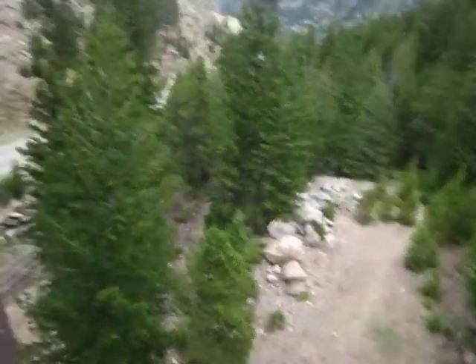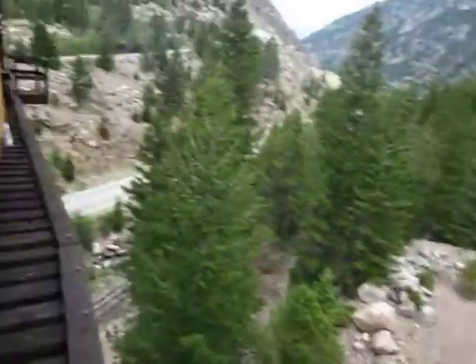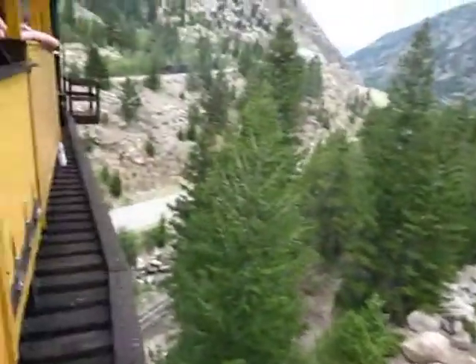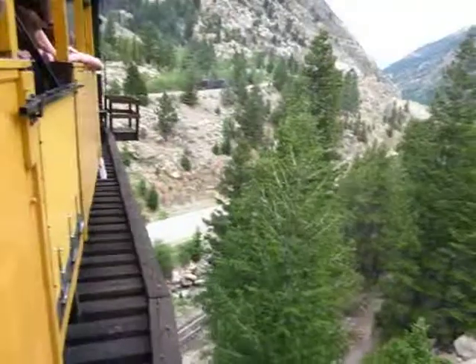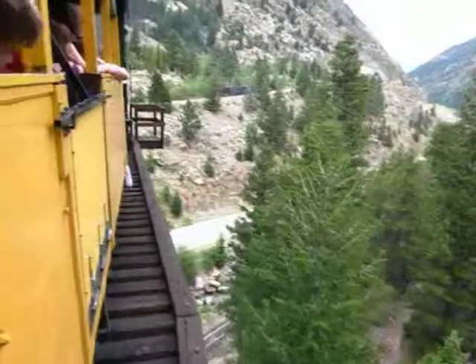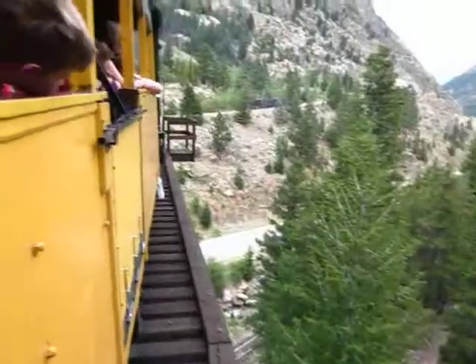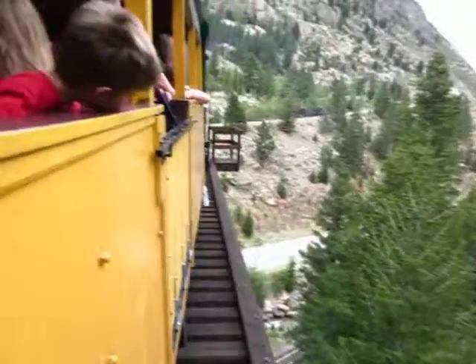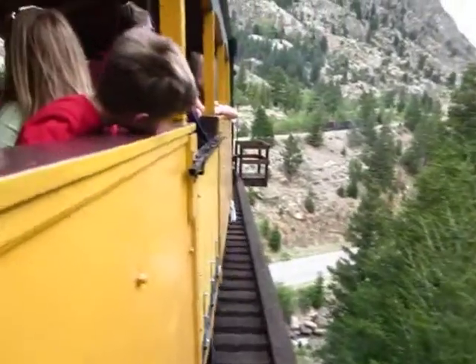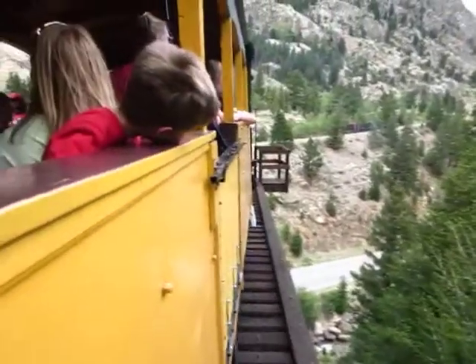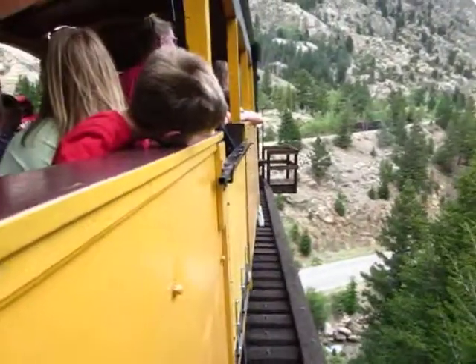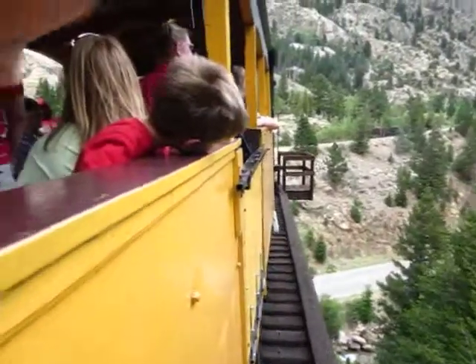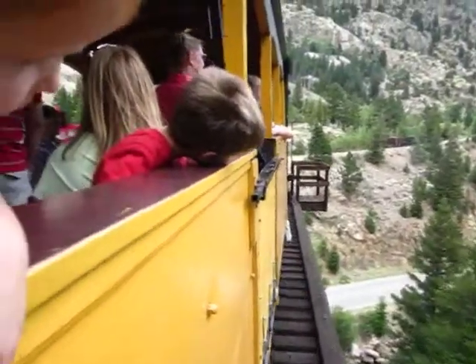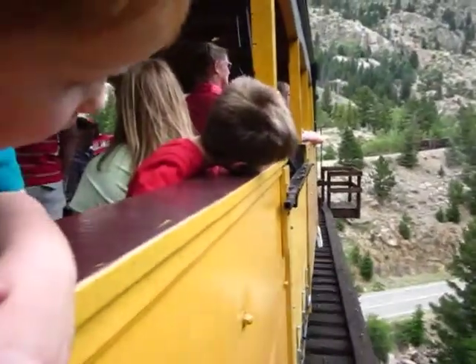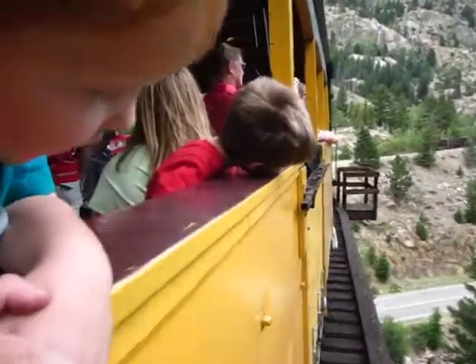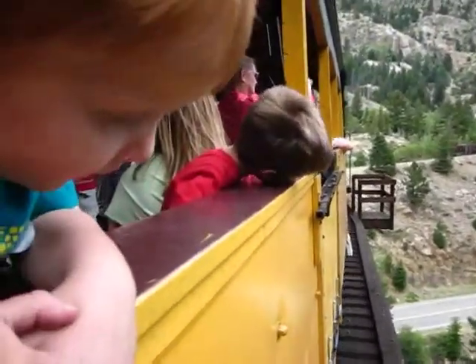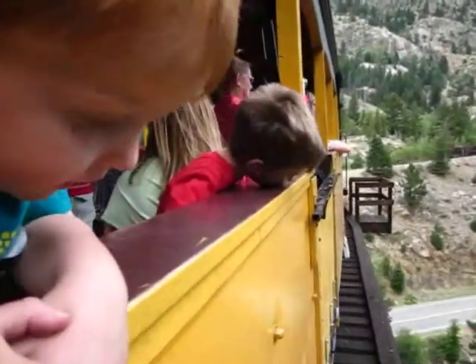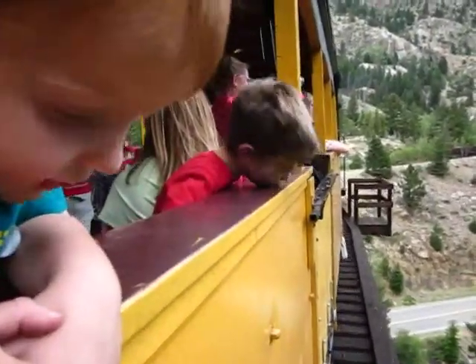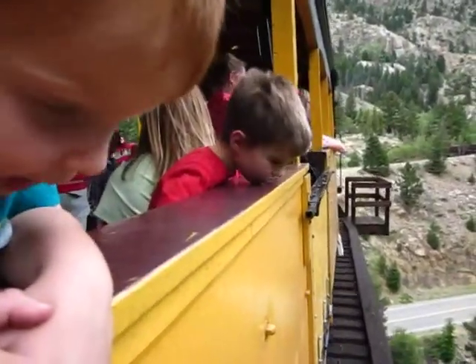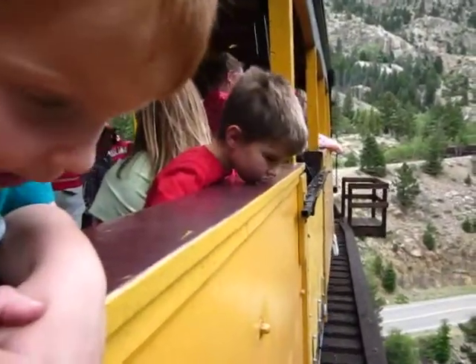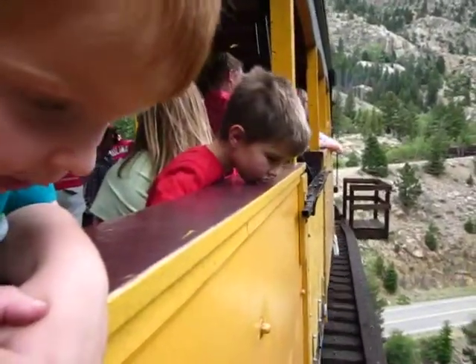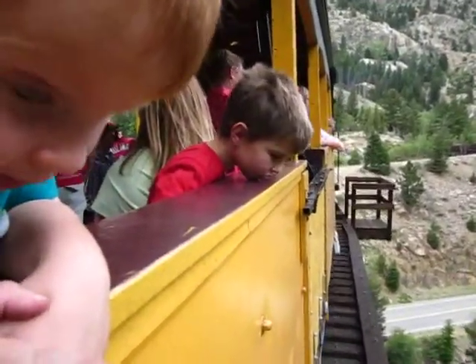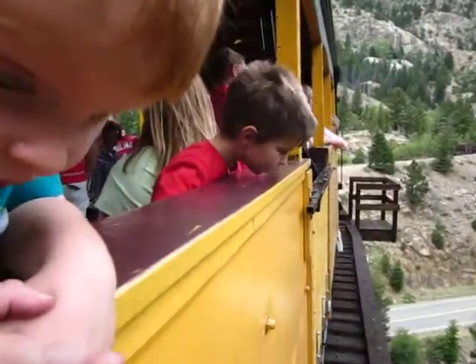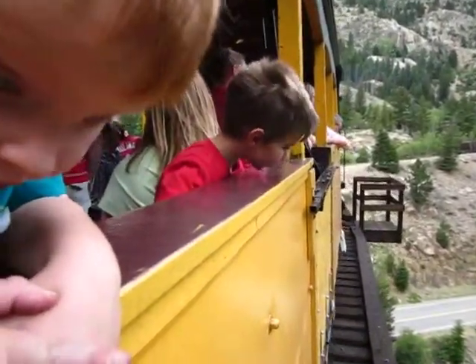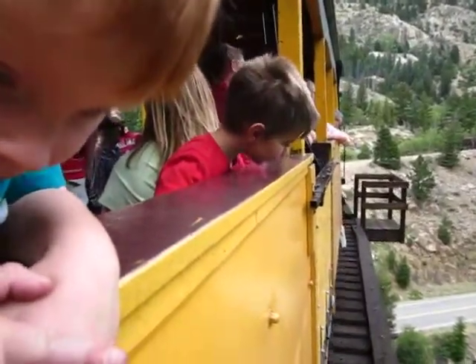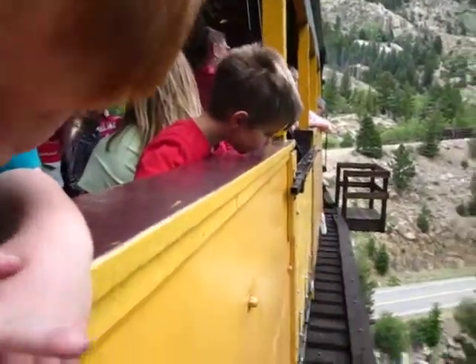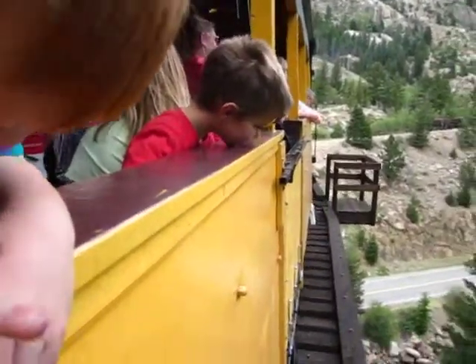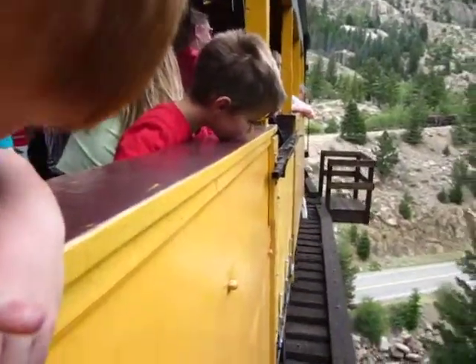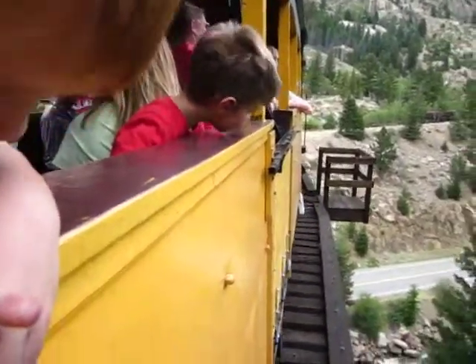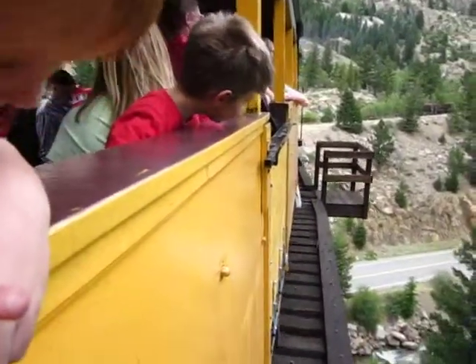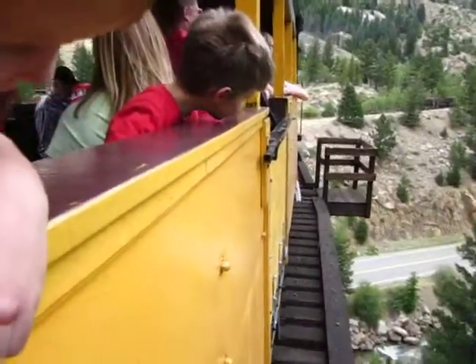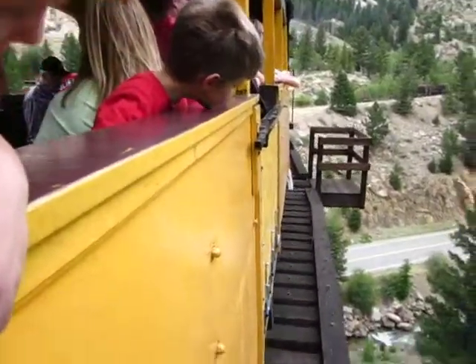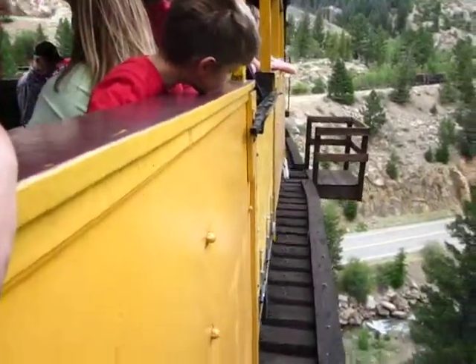This is the section of the railroad that is in the Georgetown Loop — although what it really is, it's a spiral.